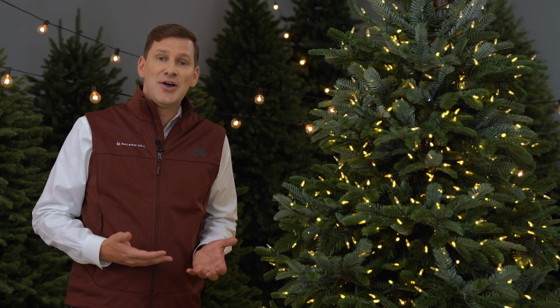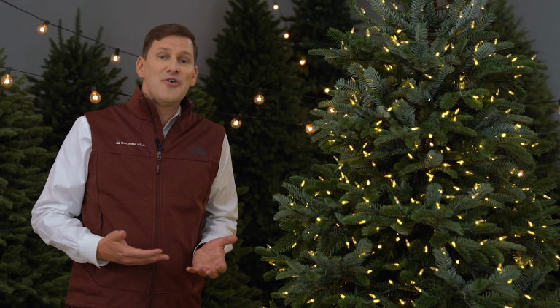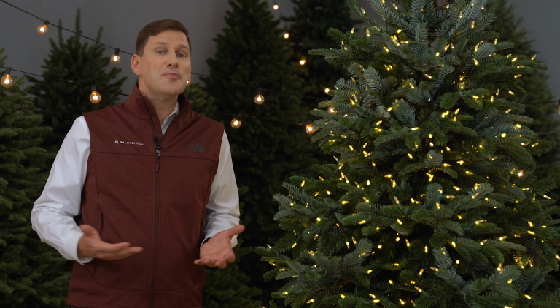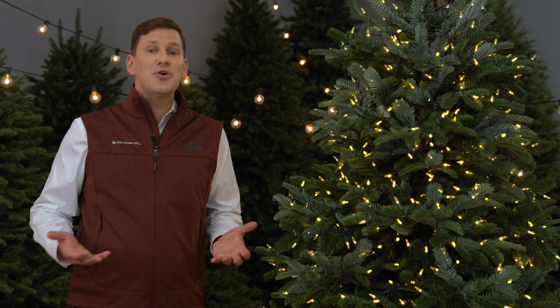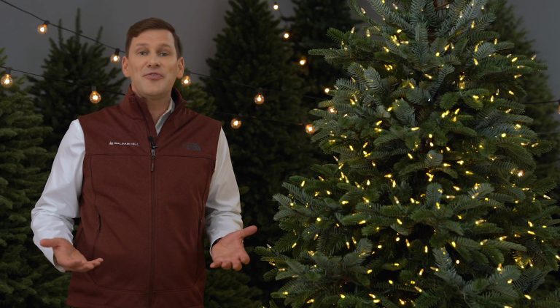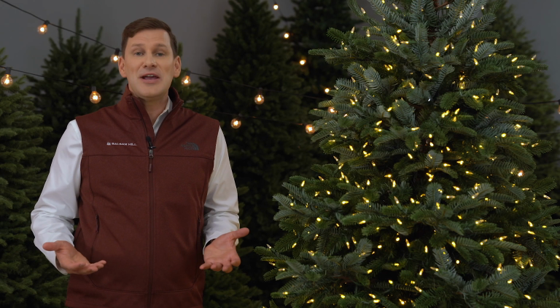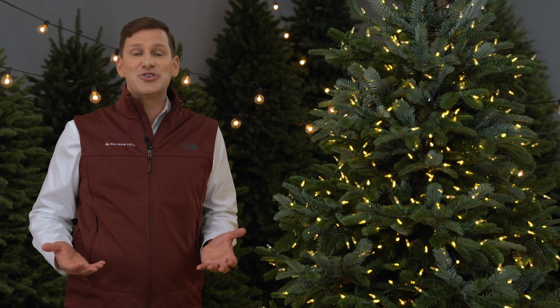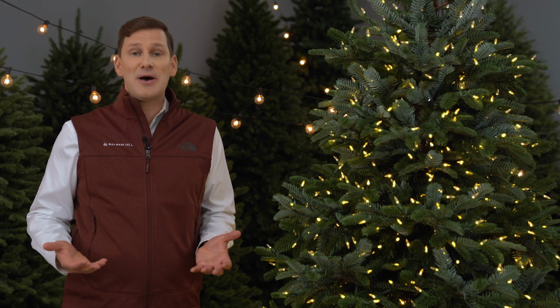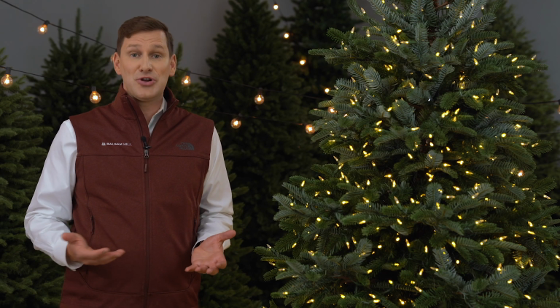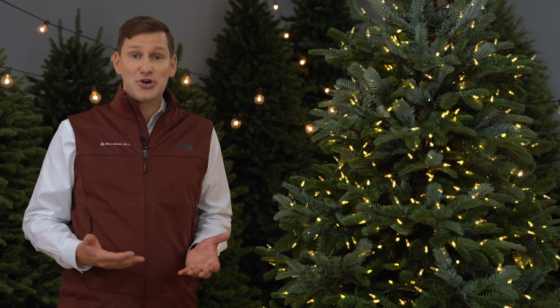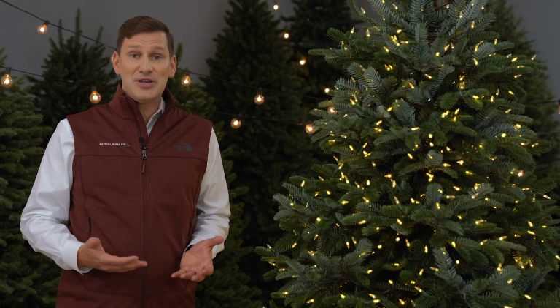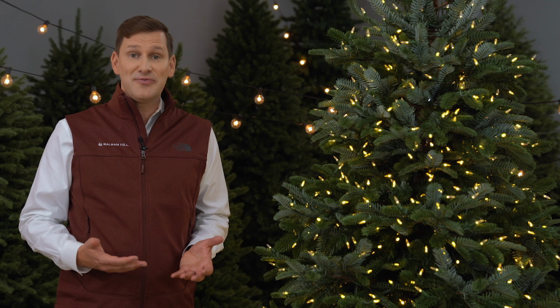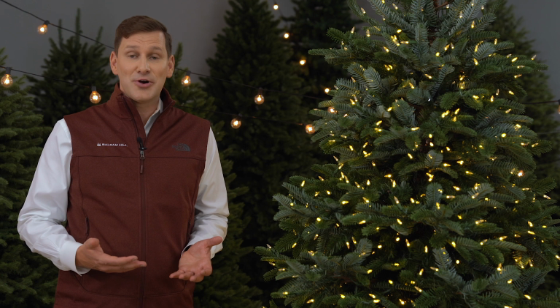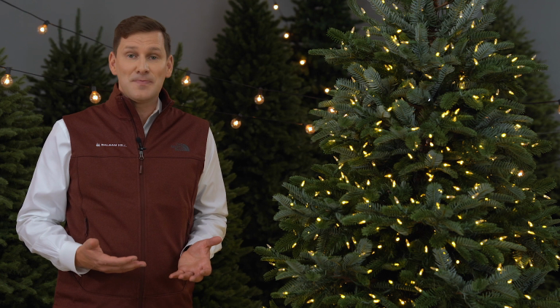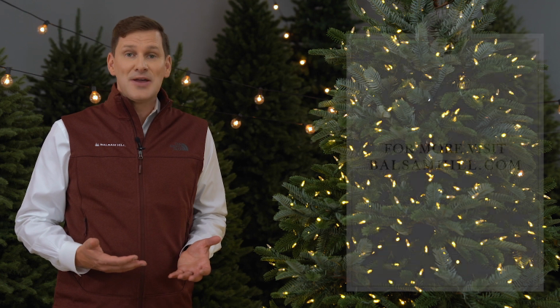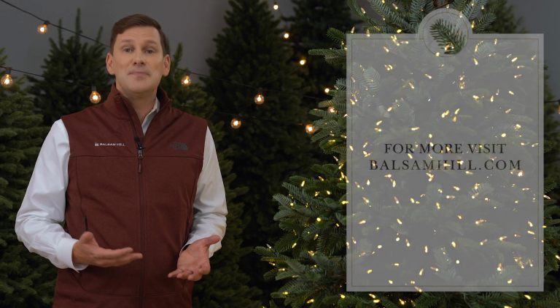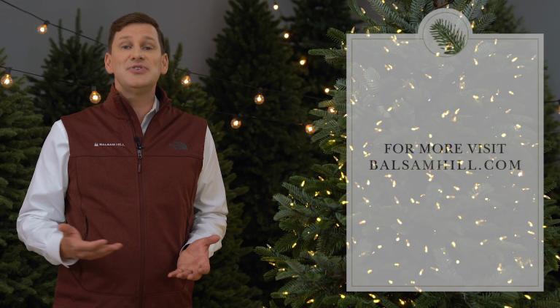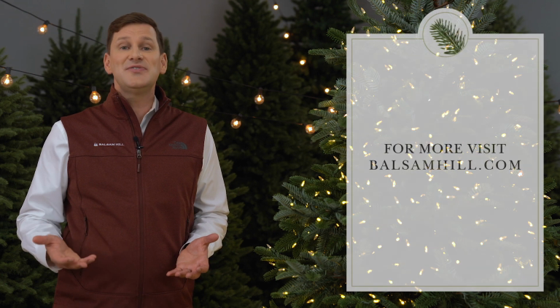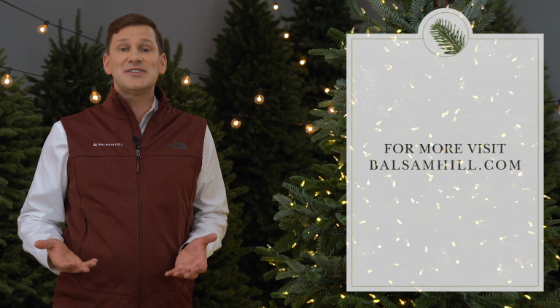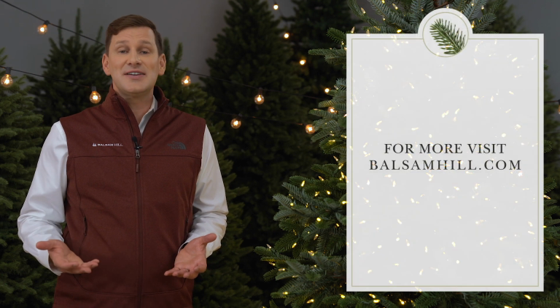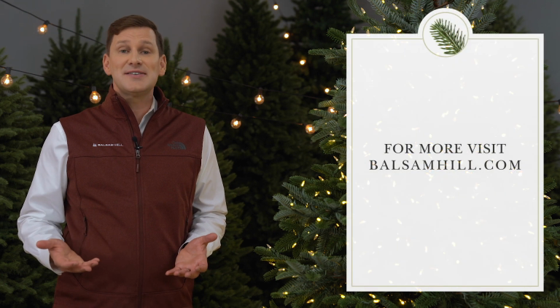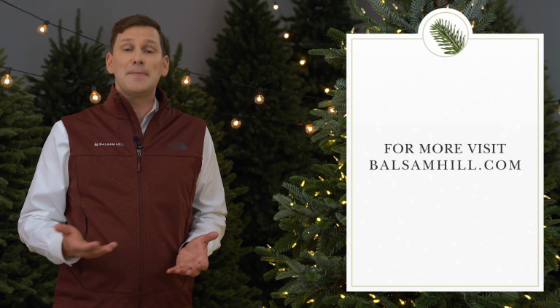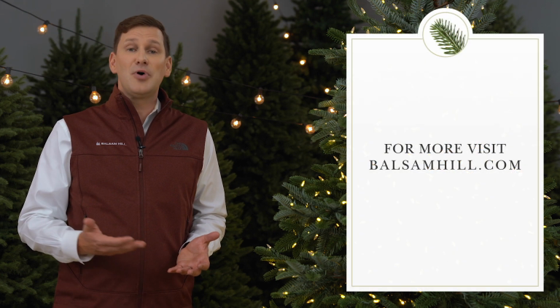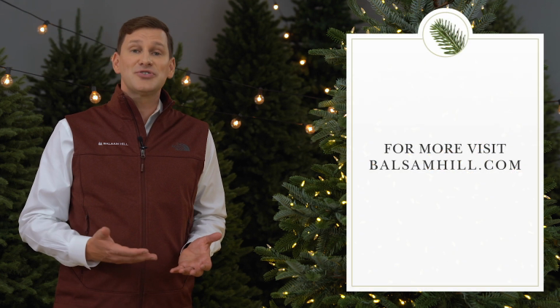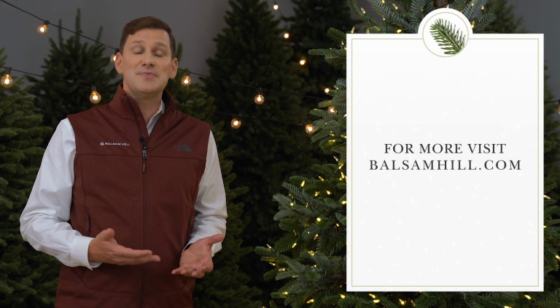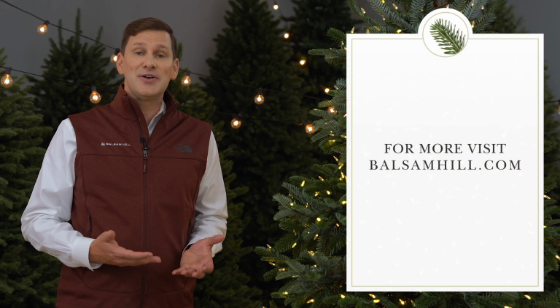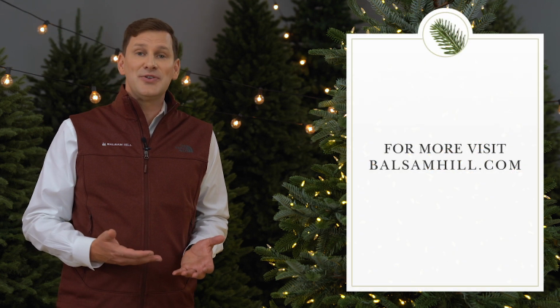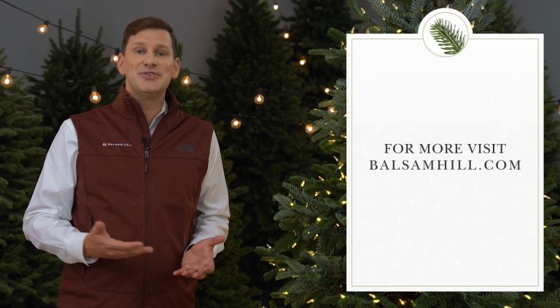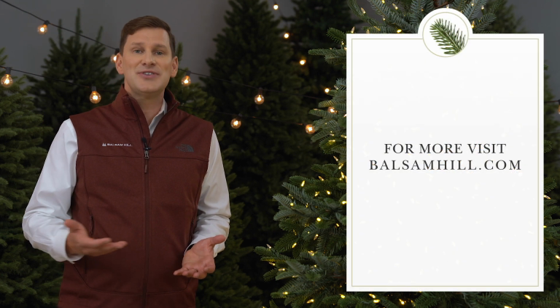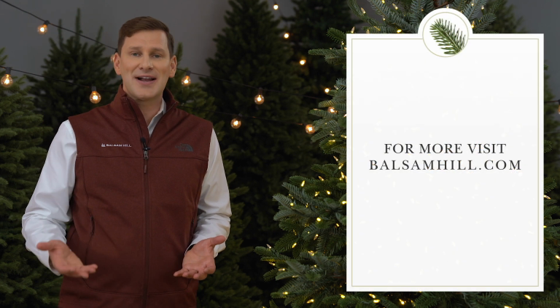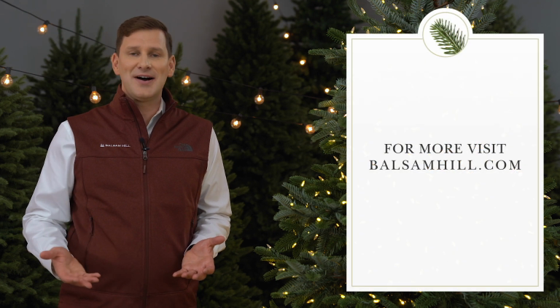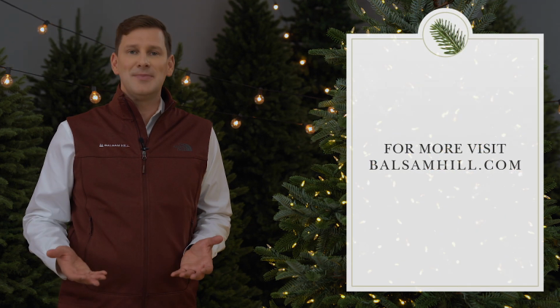For more information about our European Fir, please visit us at BalsamHill.com. Thank you.